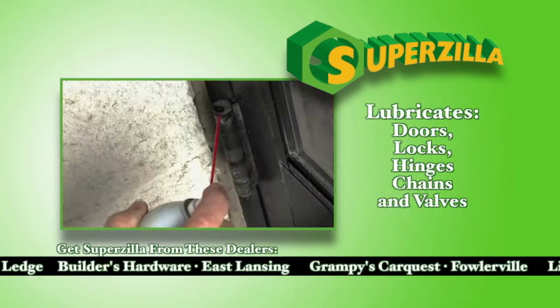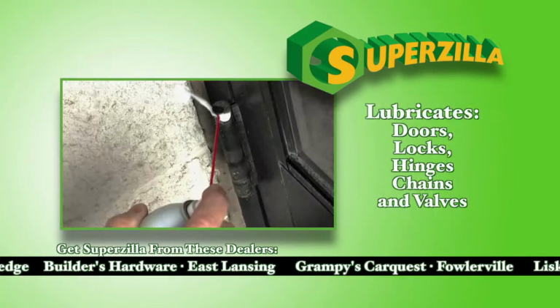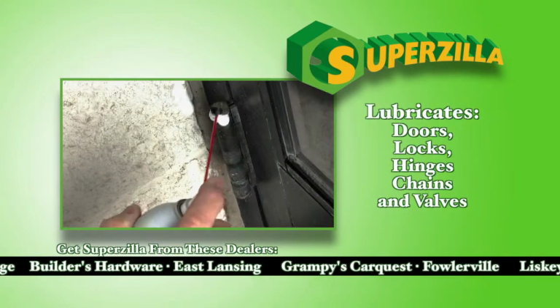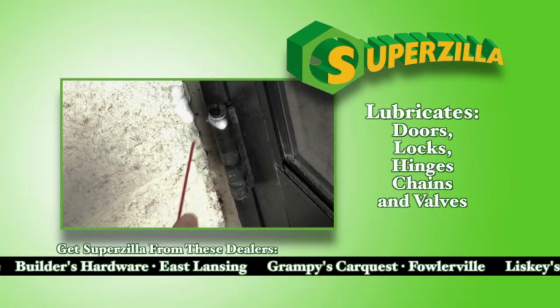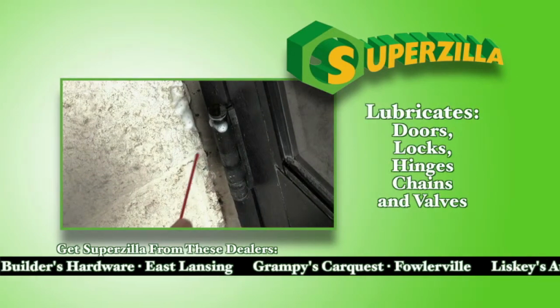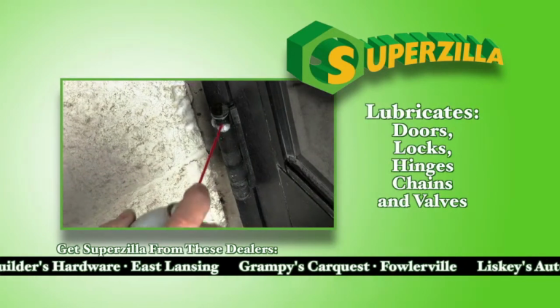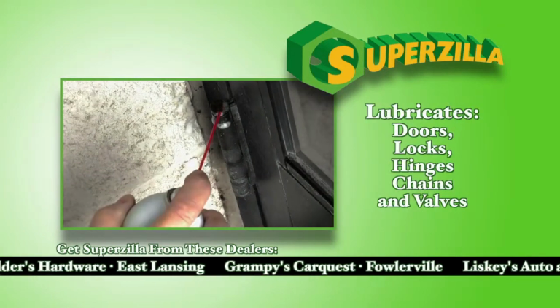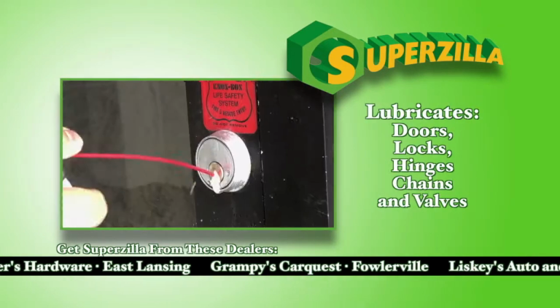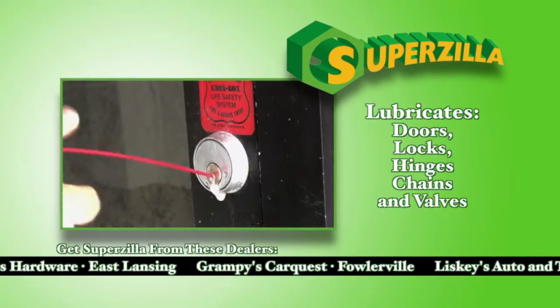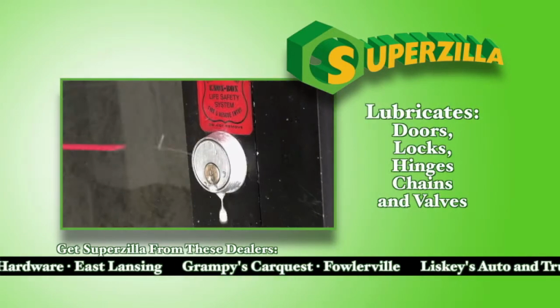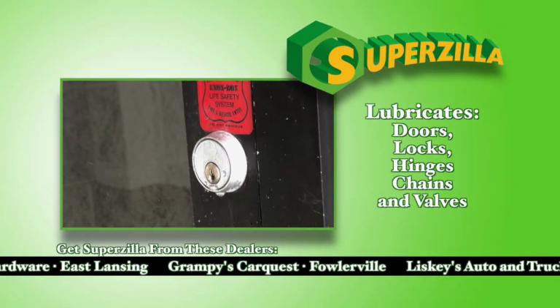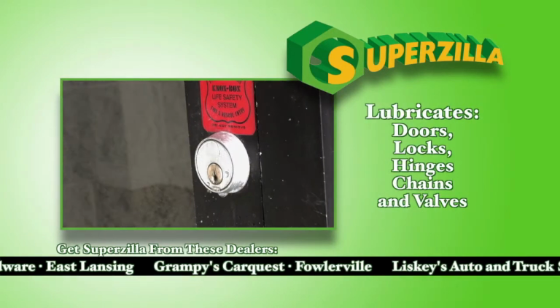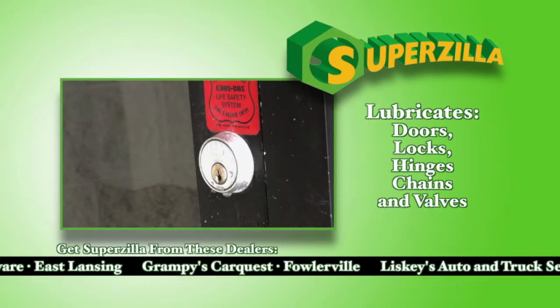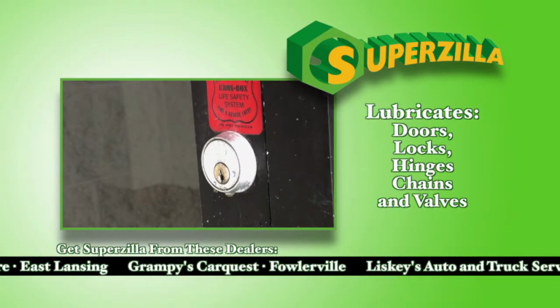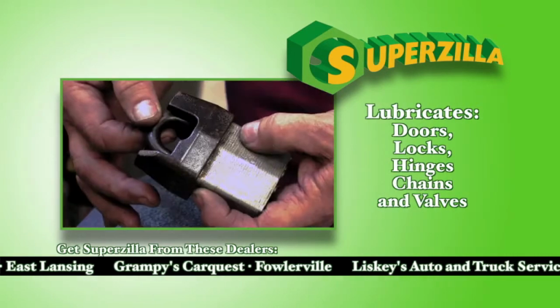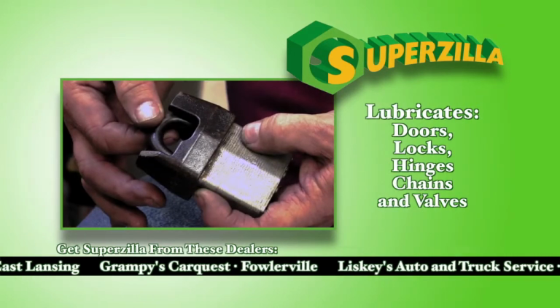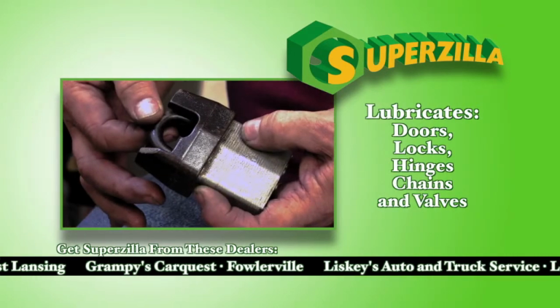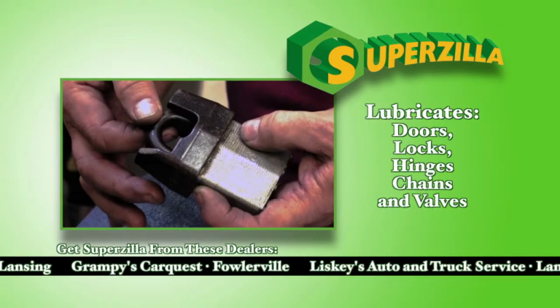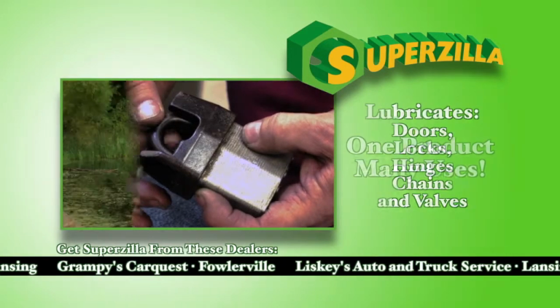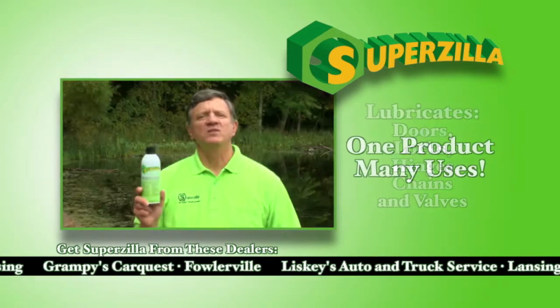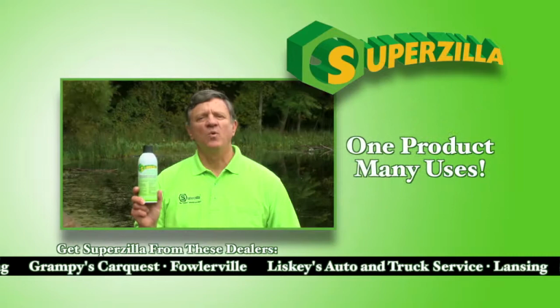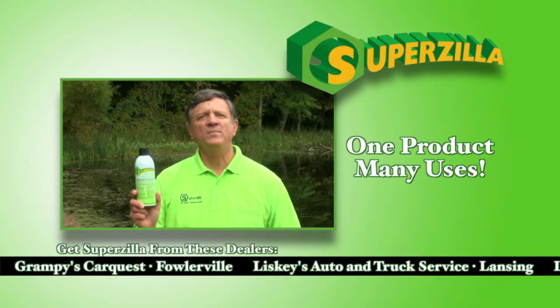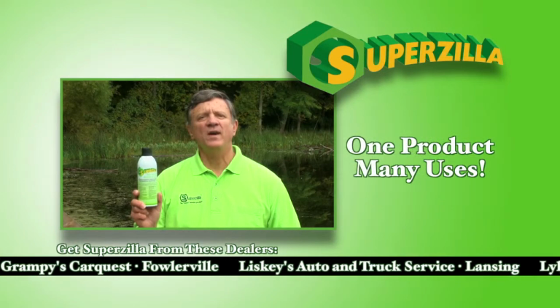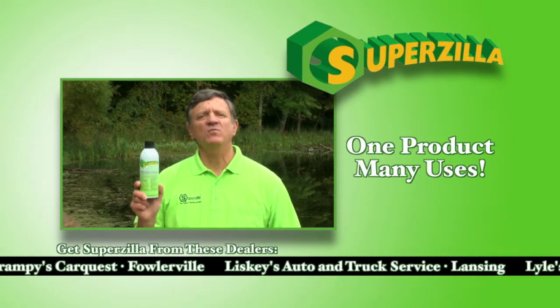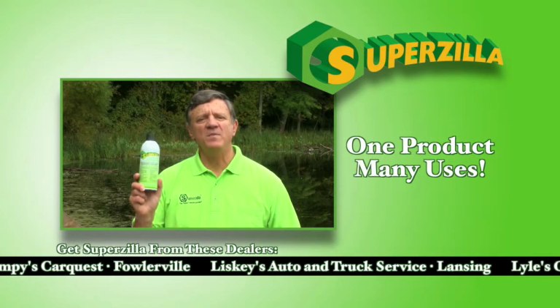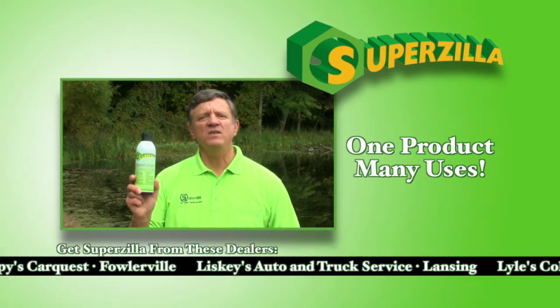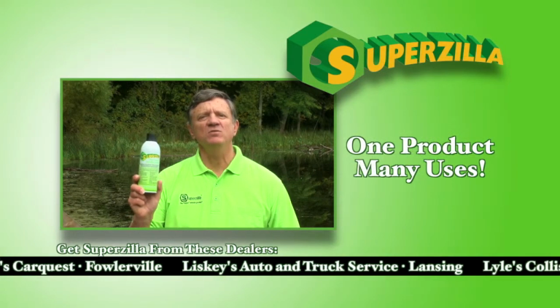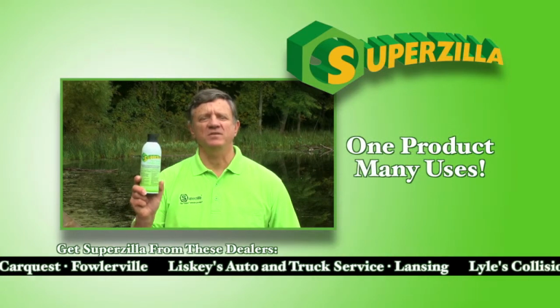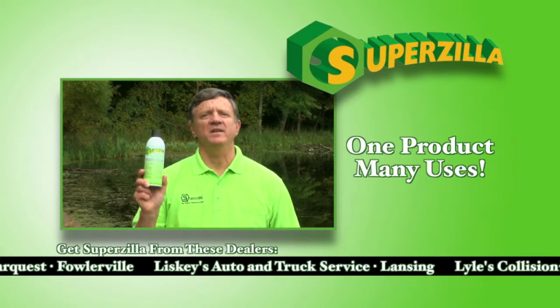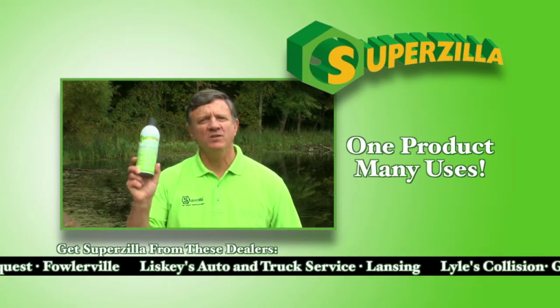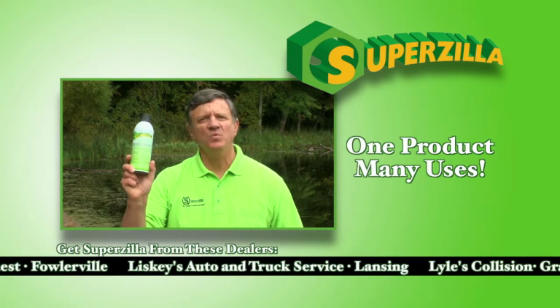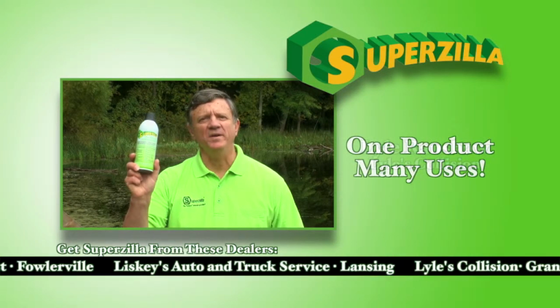It lubricates doors, locks, hinges, chains, and valves. It's one product with many uses, and here's one.